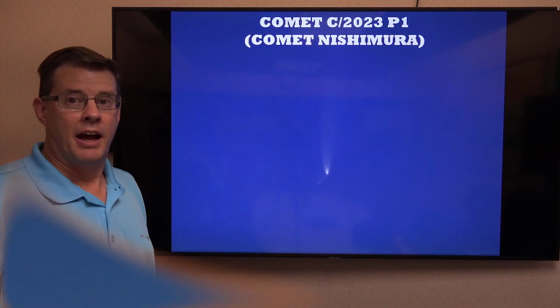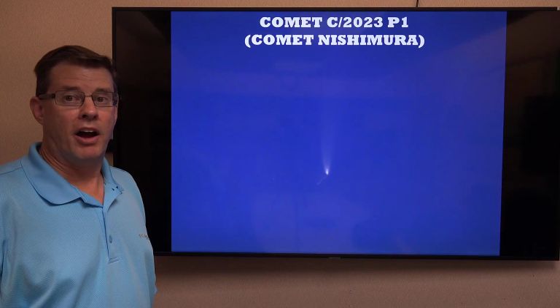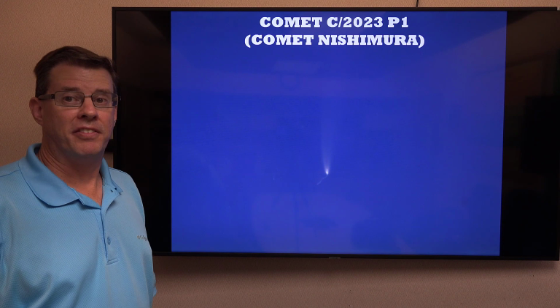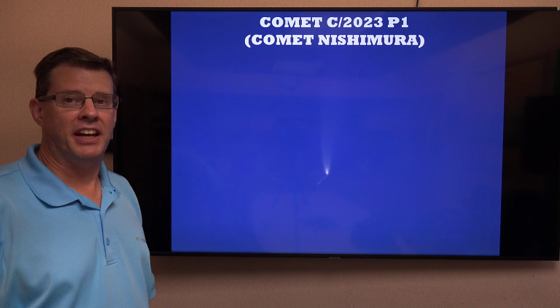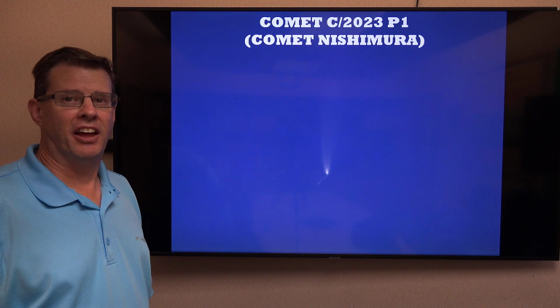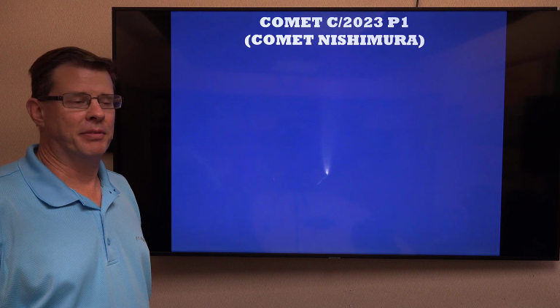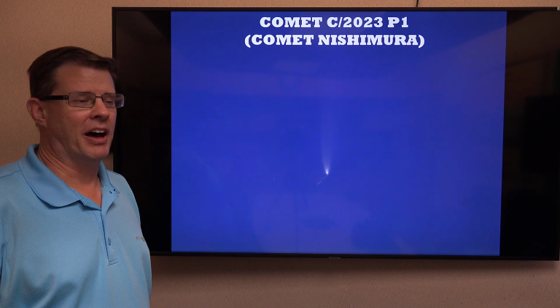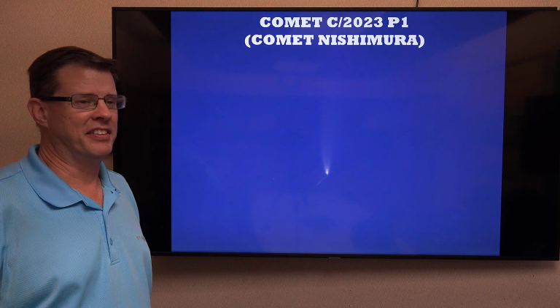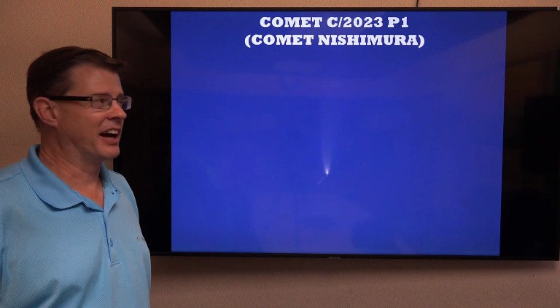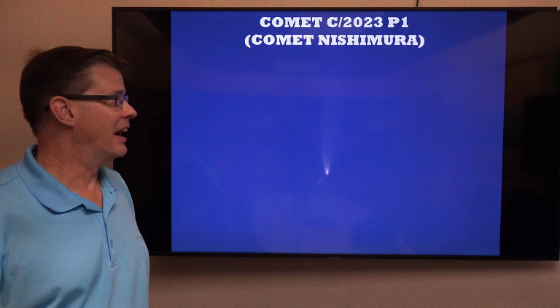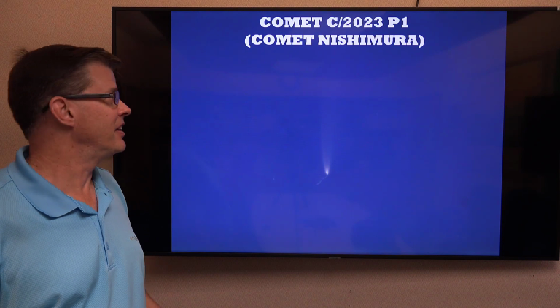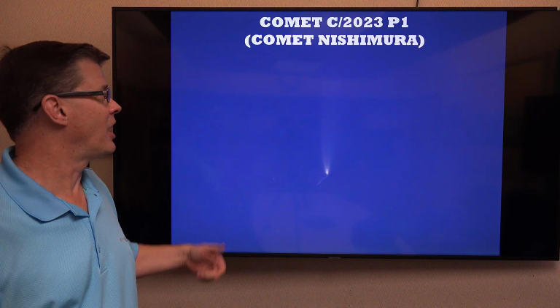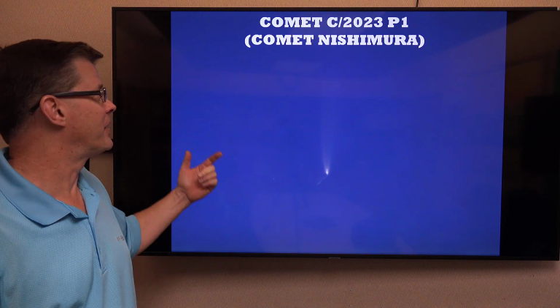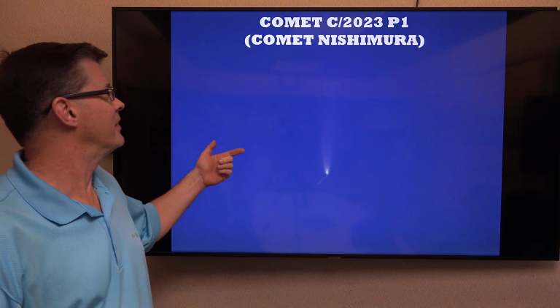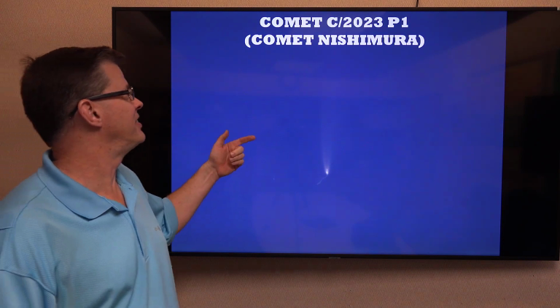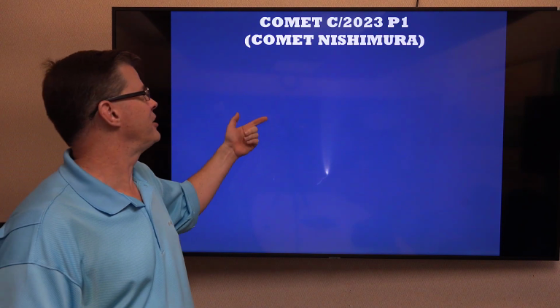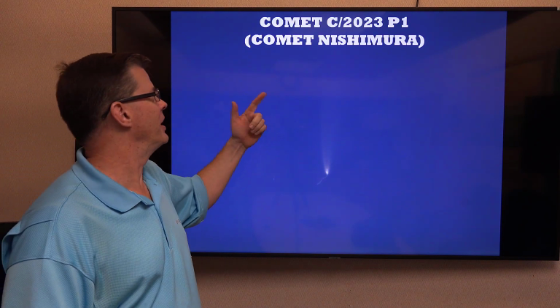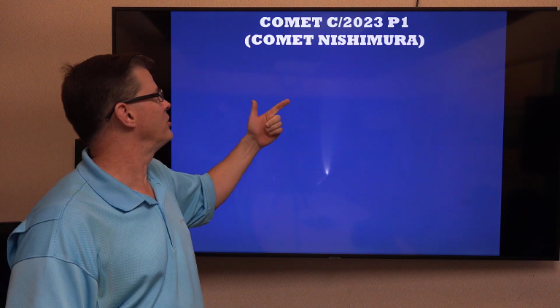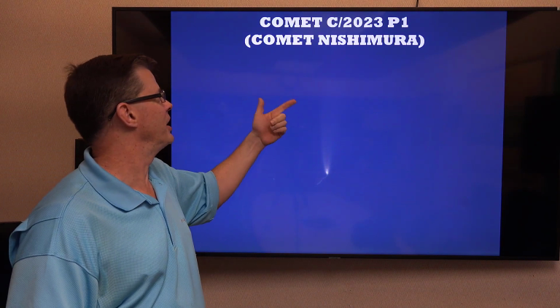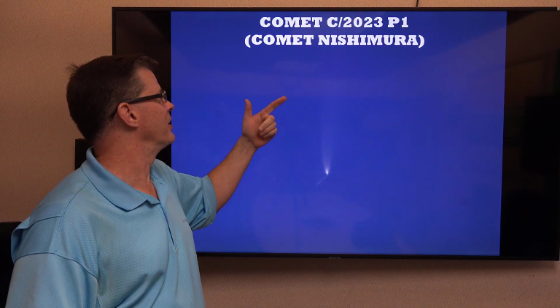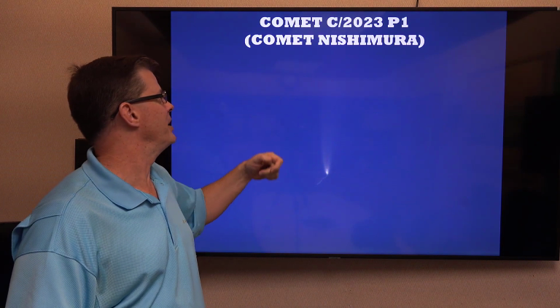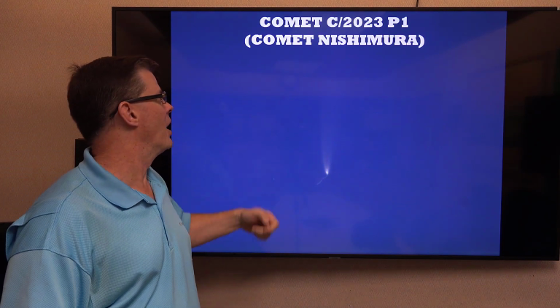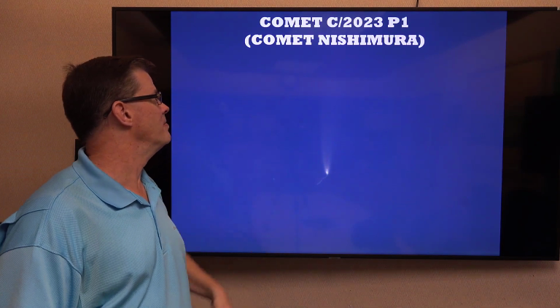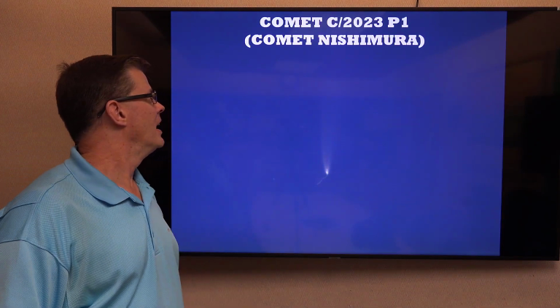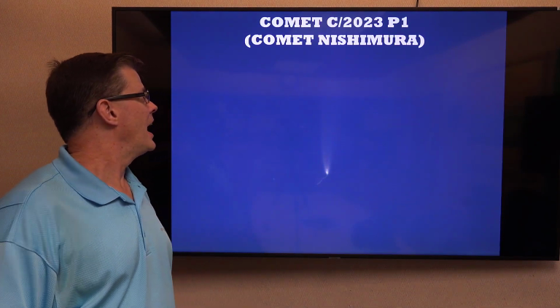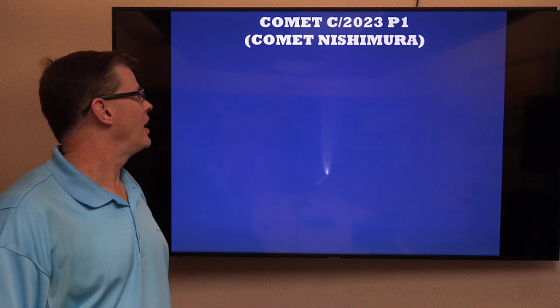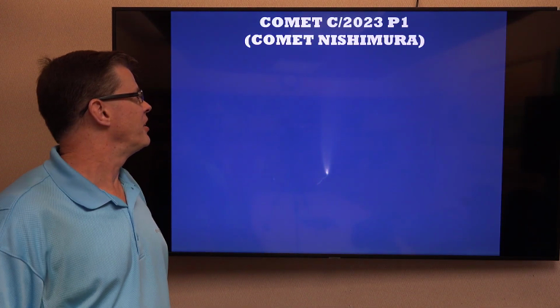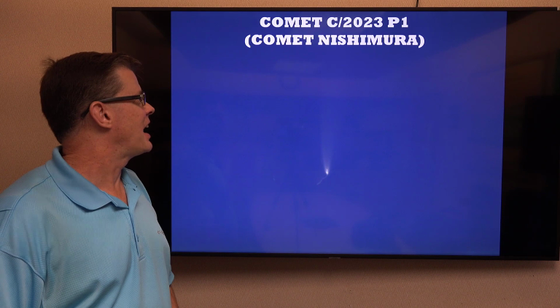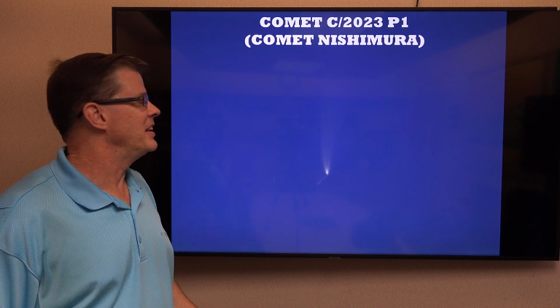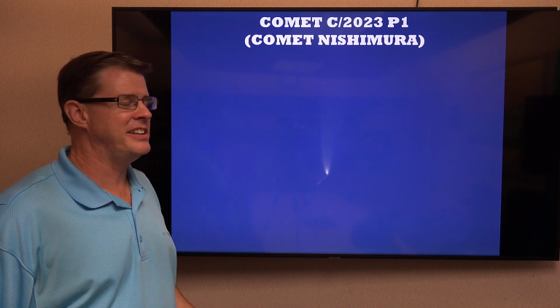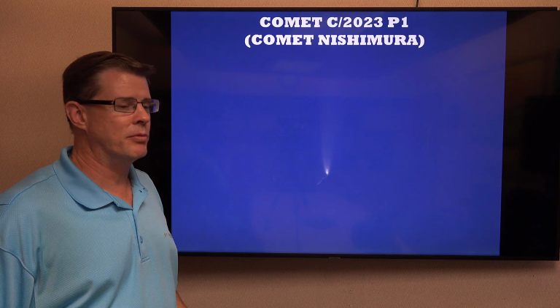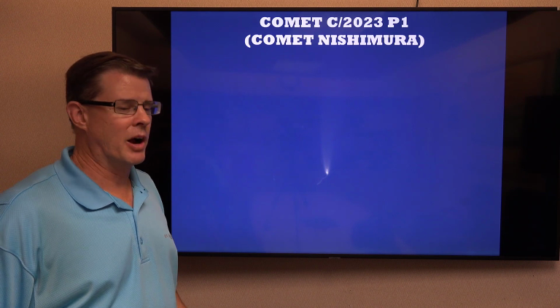There are some details about this comet. It's called Comet C2023P1, otherwise known as Comet Nishimura.